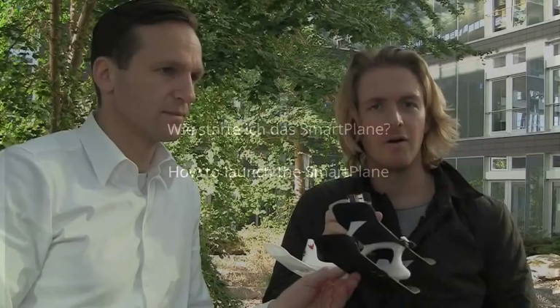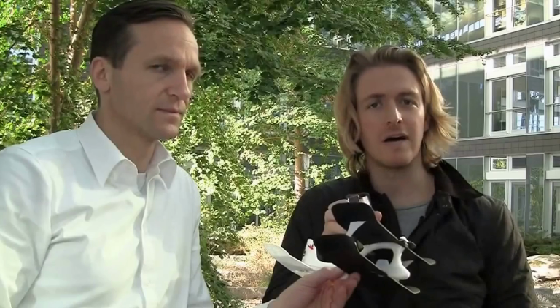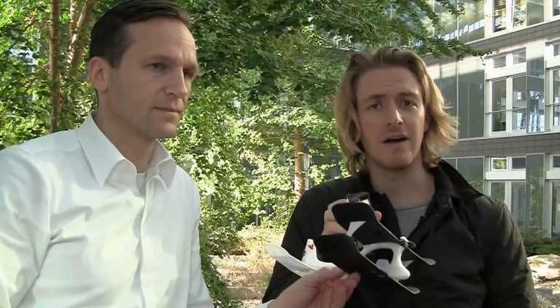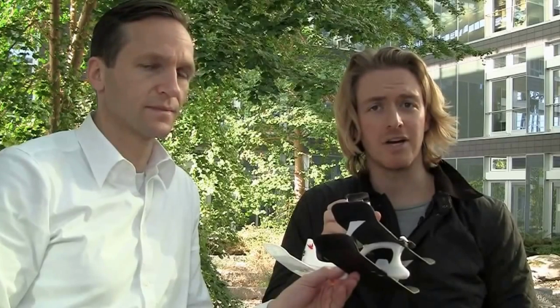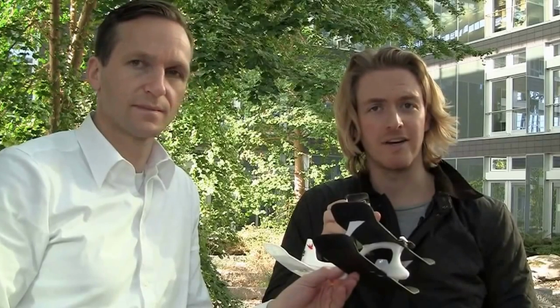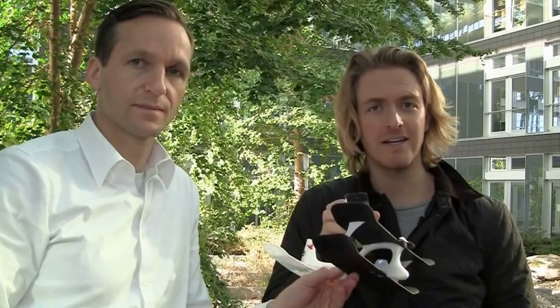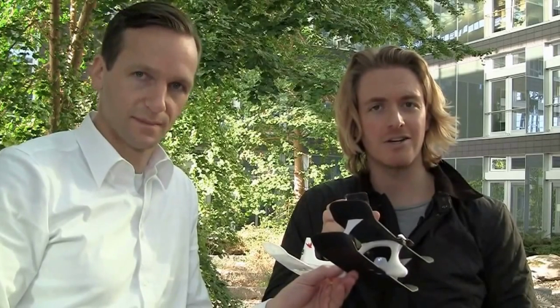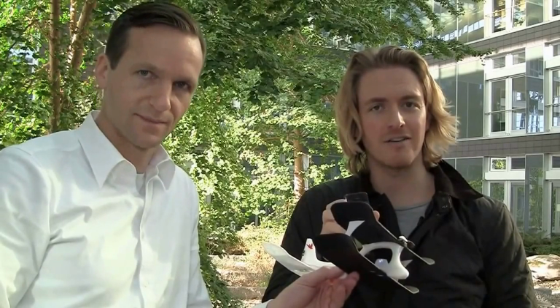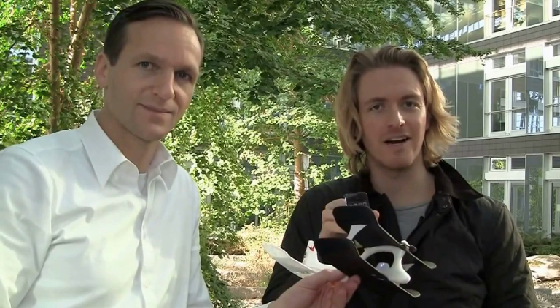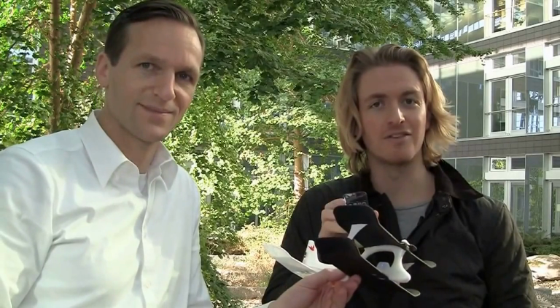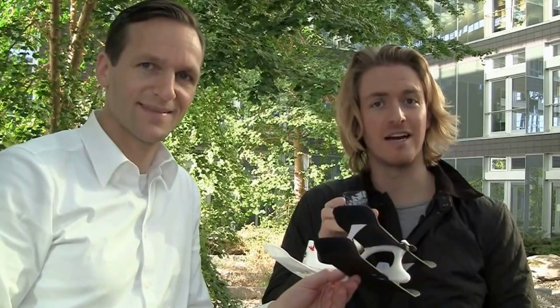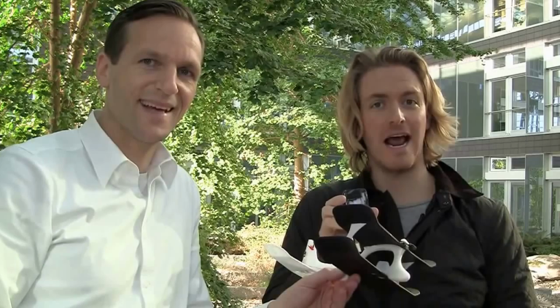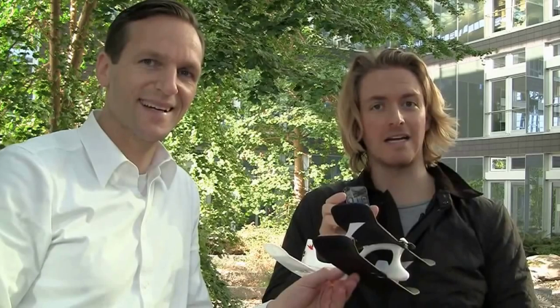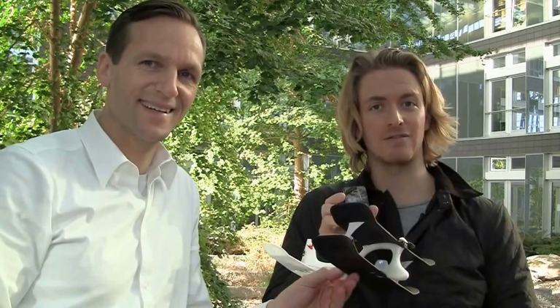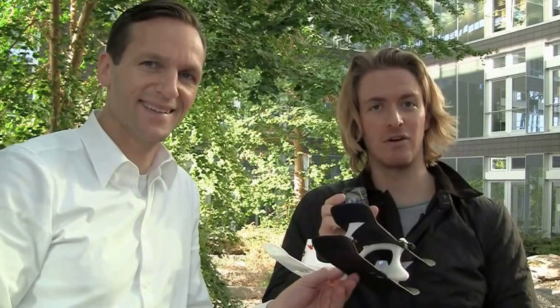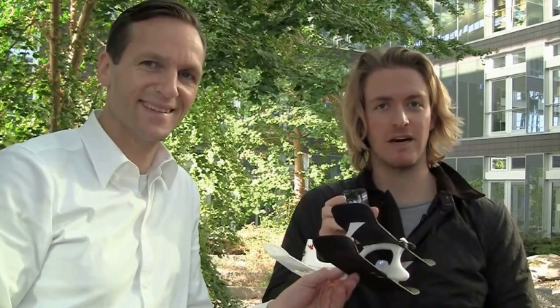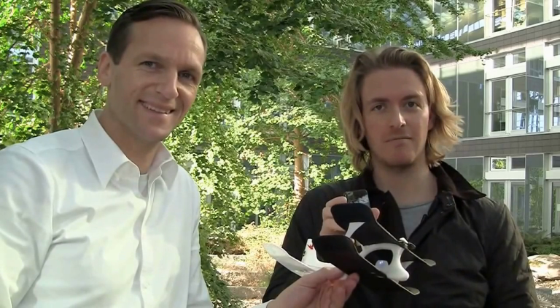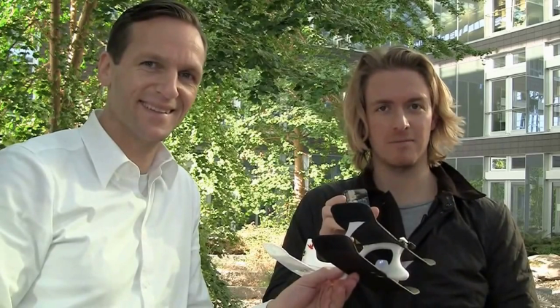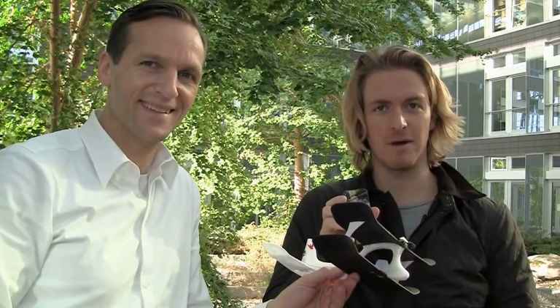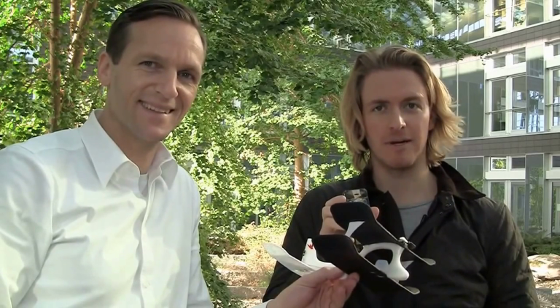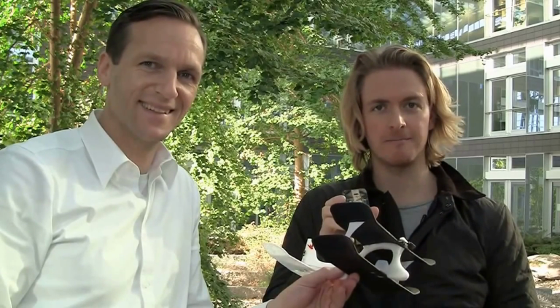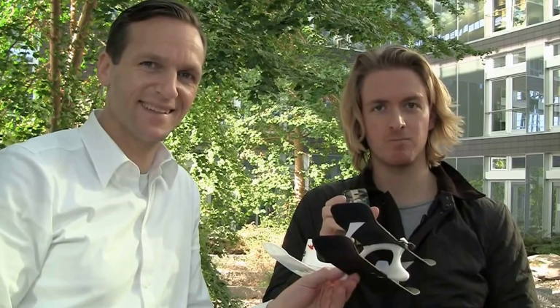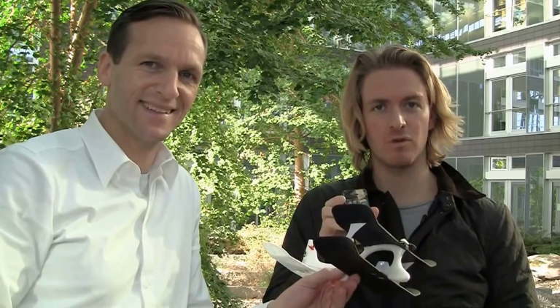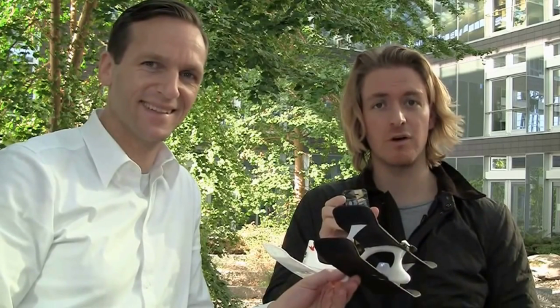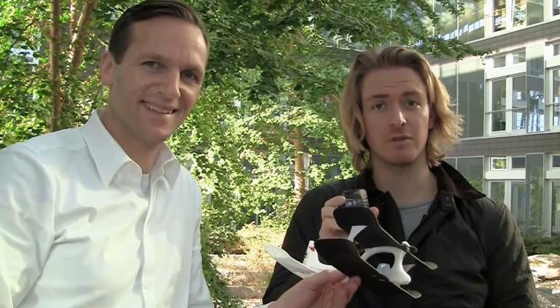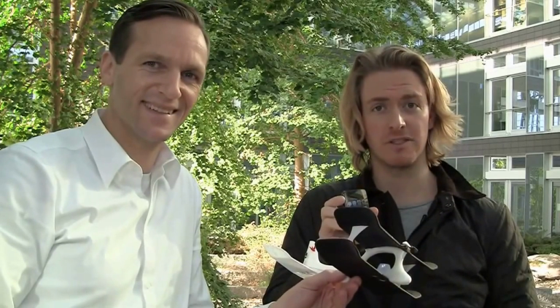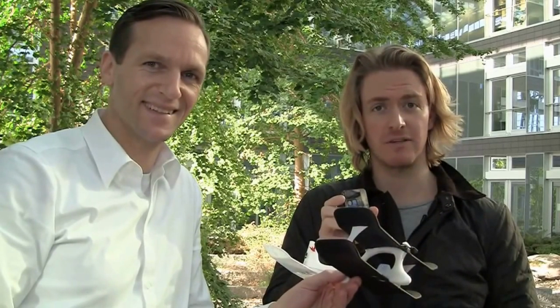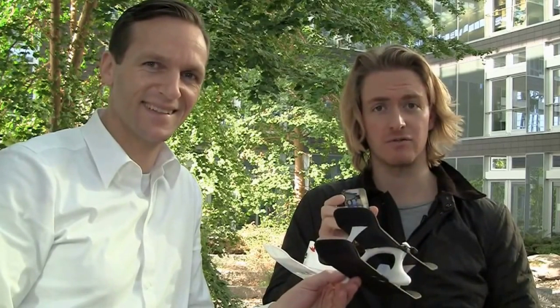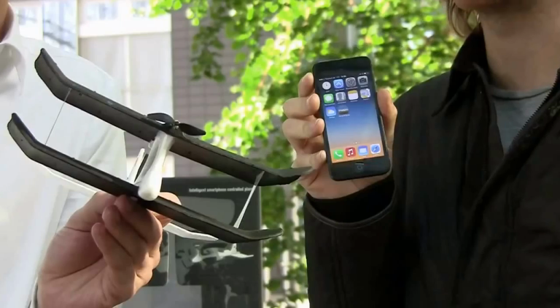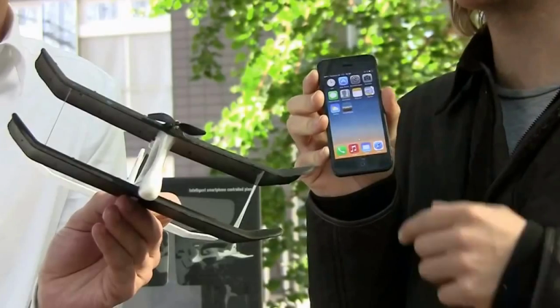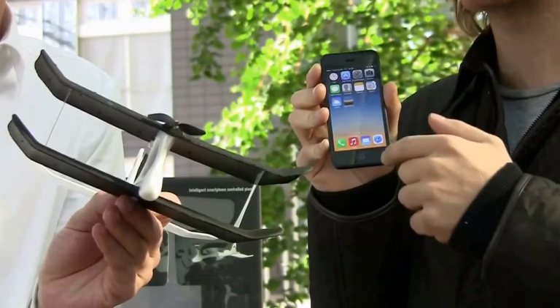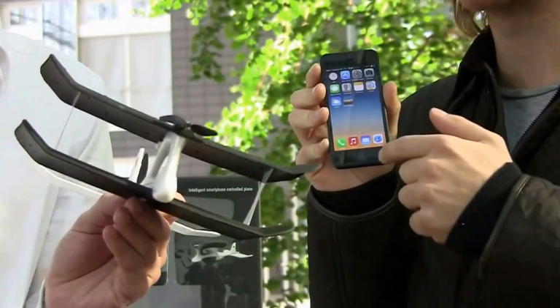This is Mr. Scheidweiler, and today he will have his maiden flight with the smart plane. But first, I have to show him how it works.